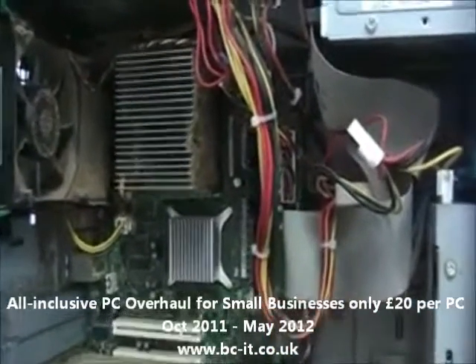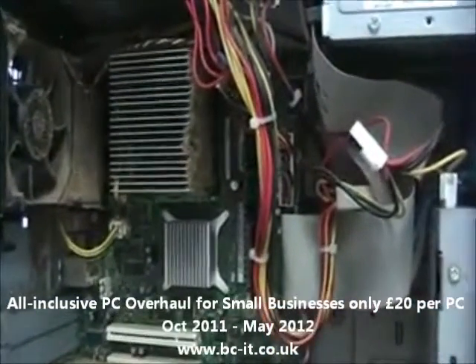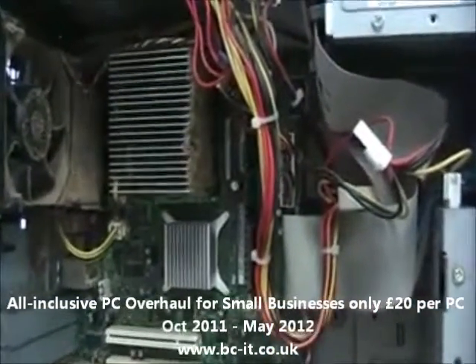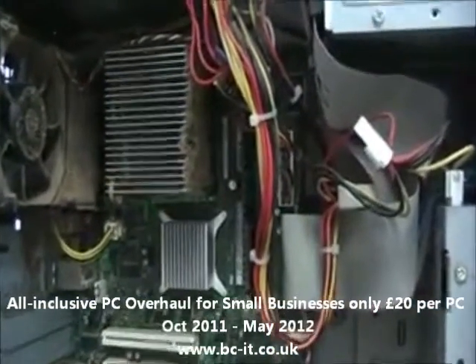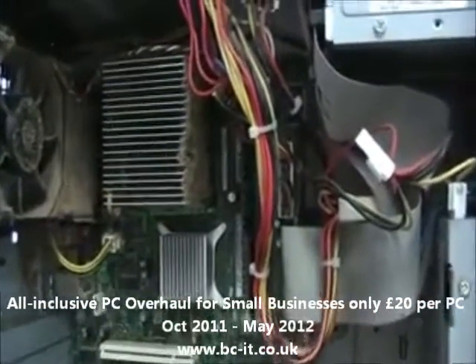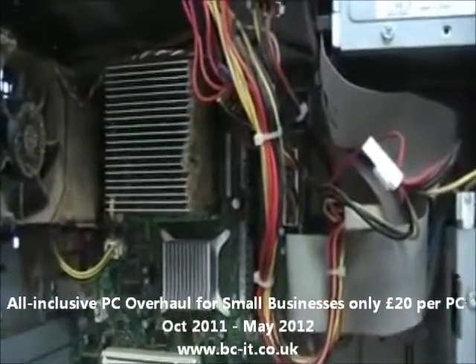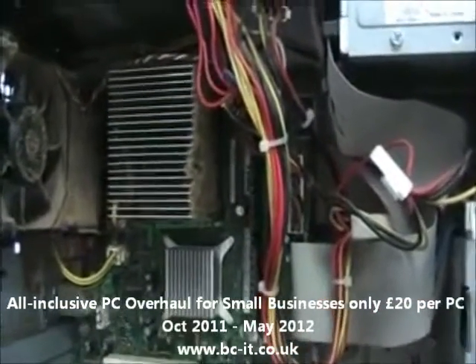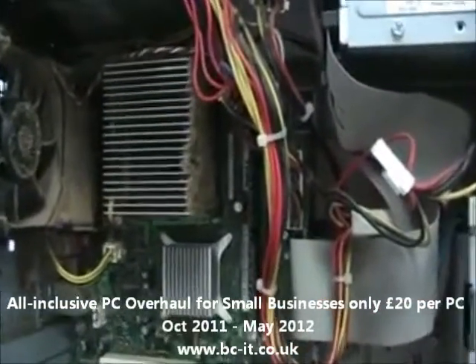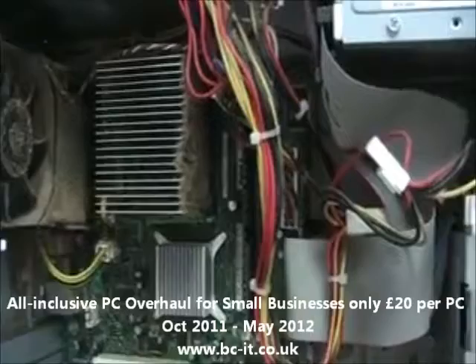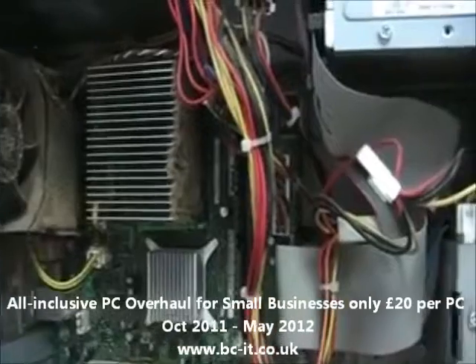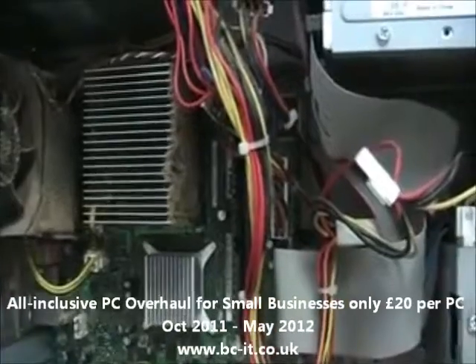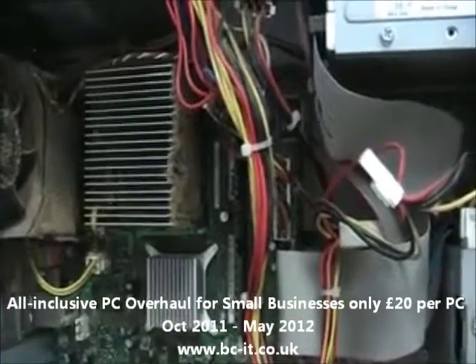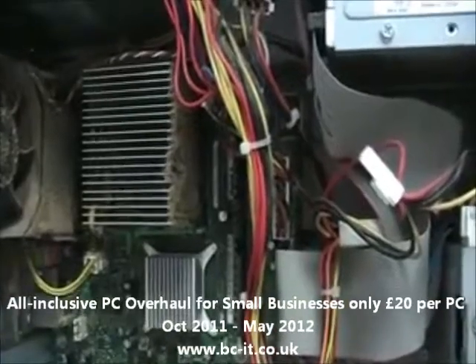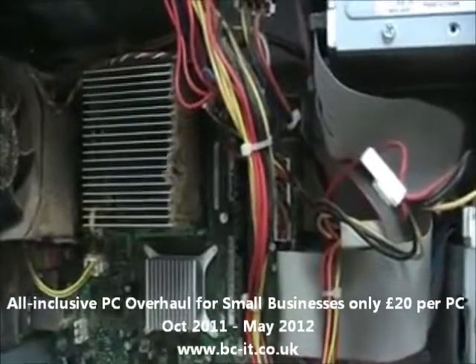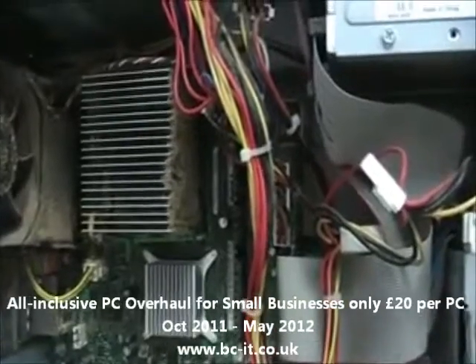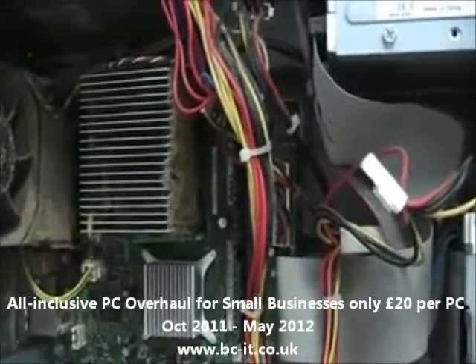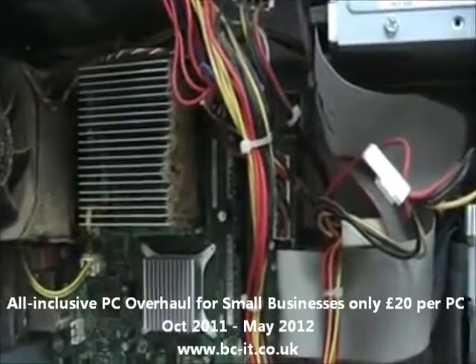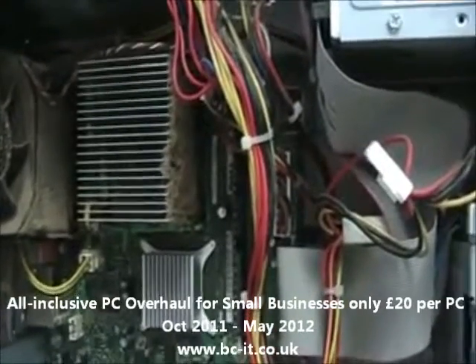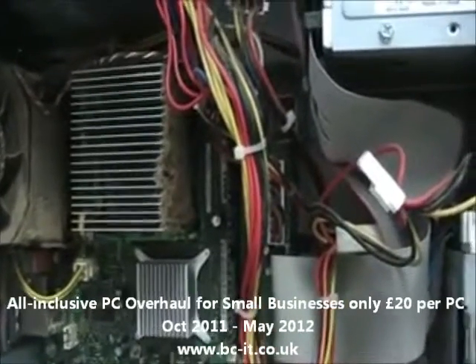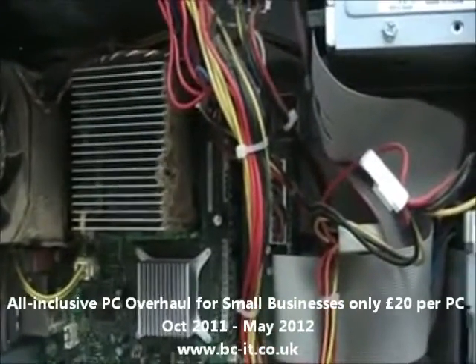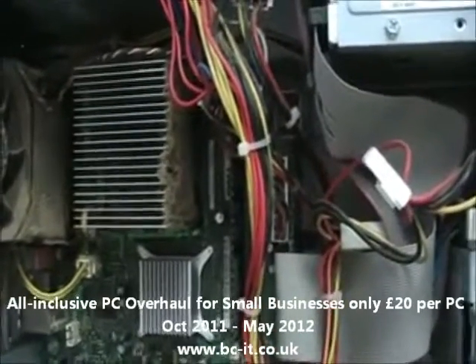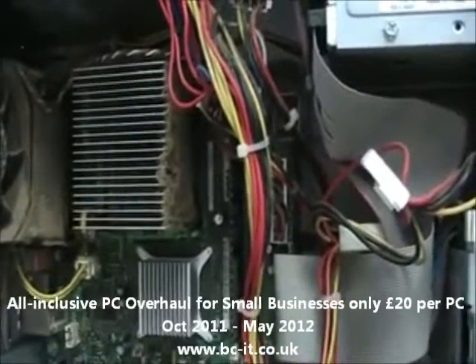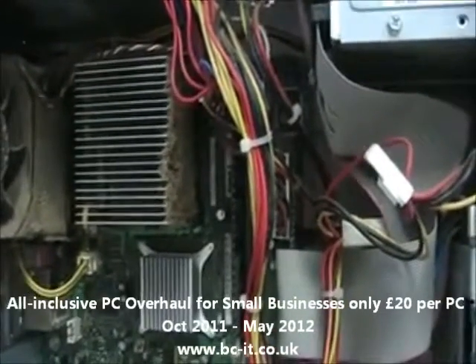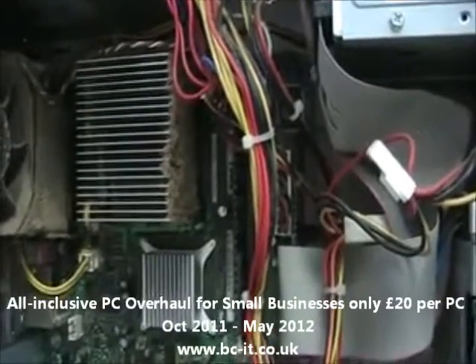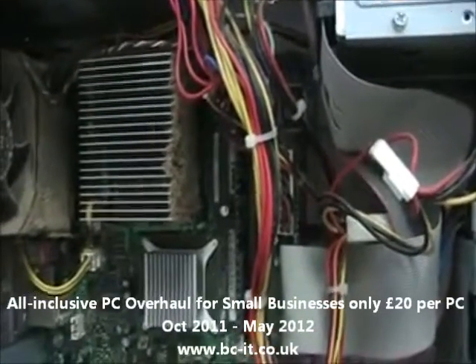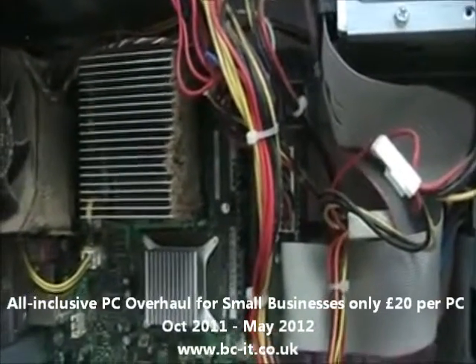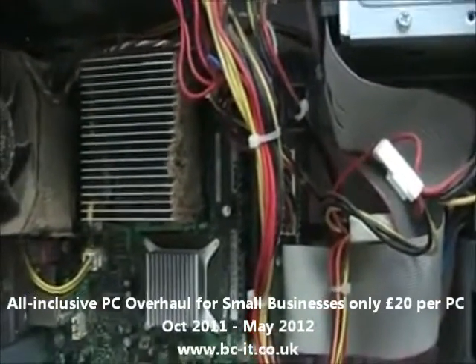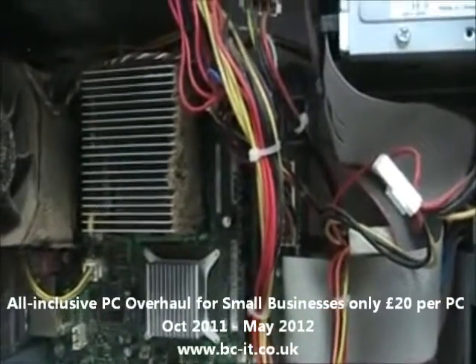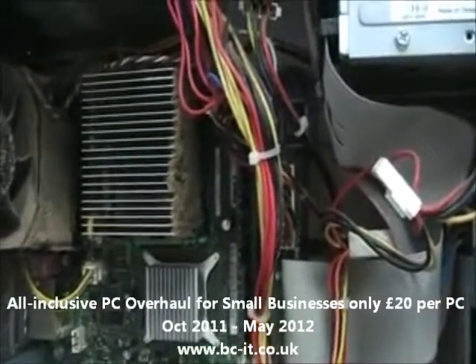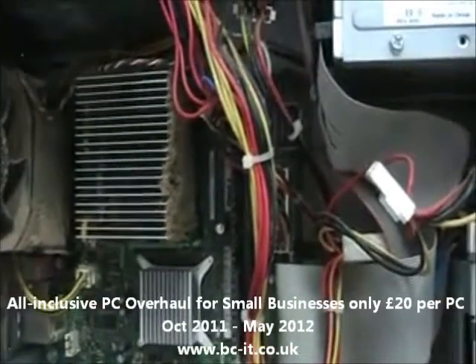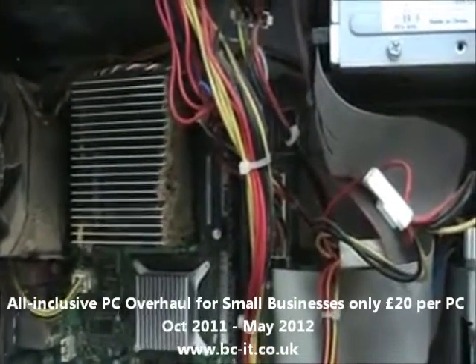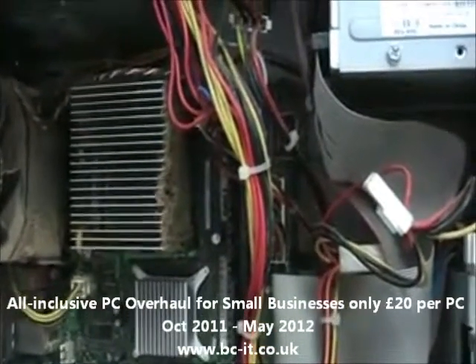Anyways, that could easily double, triple, or make you even have to go out and buy a new computer.